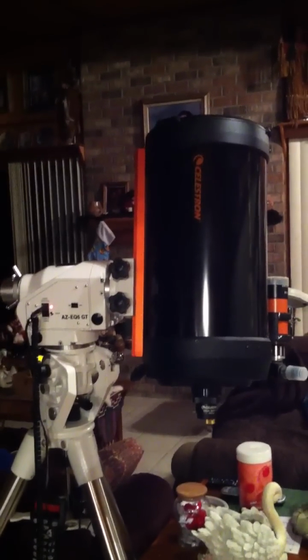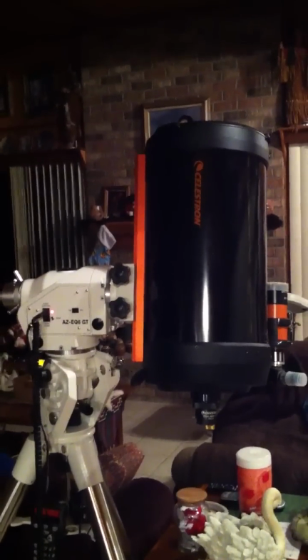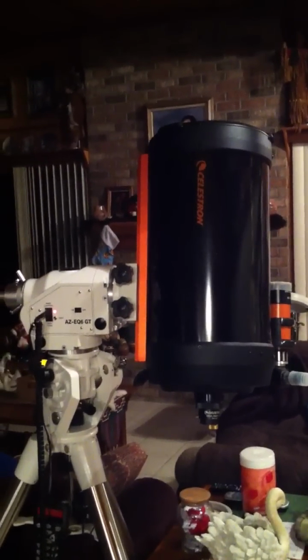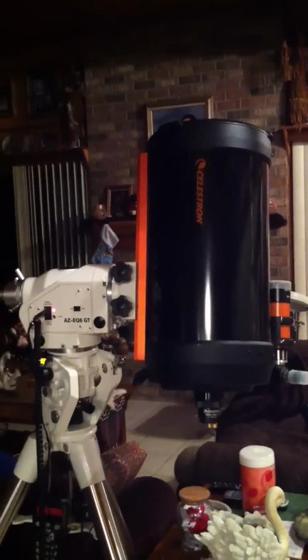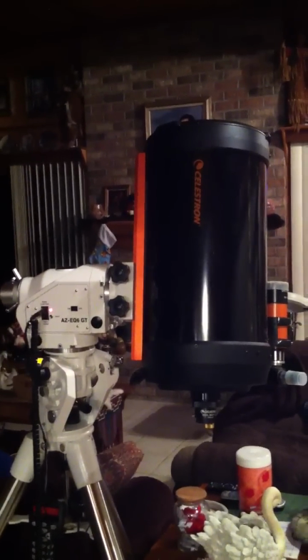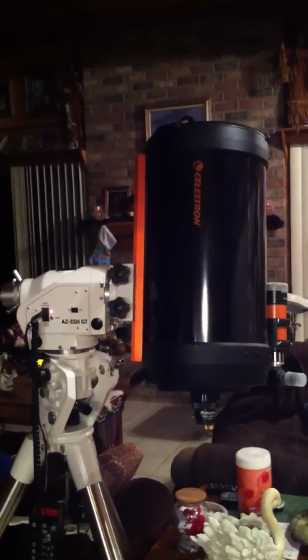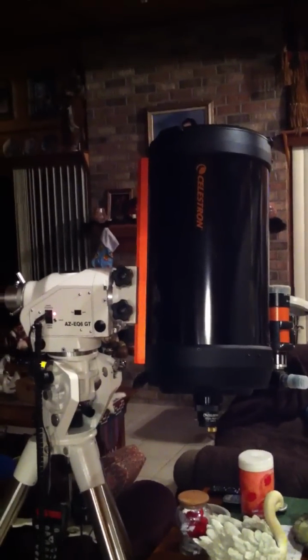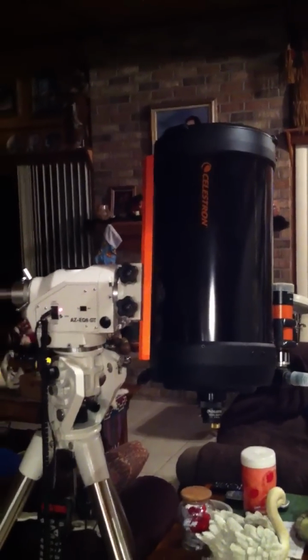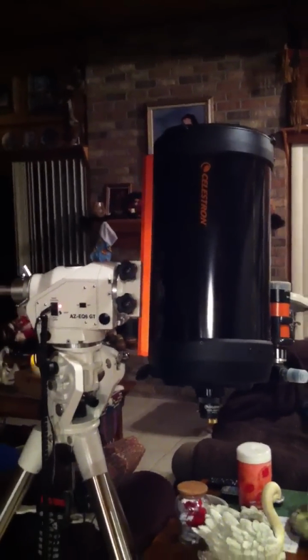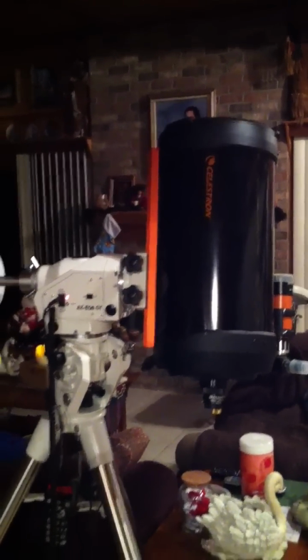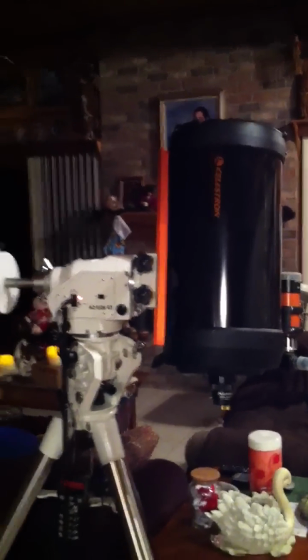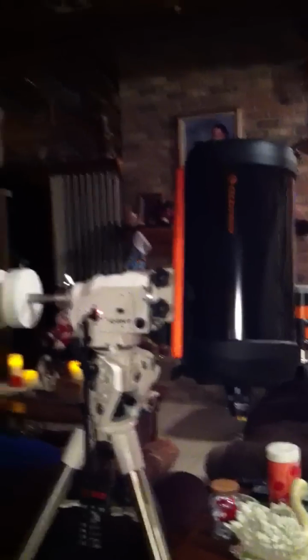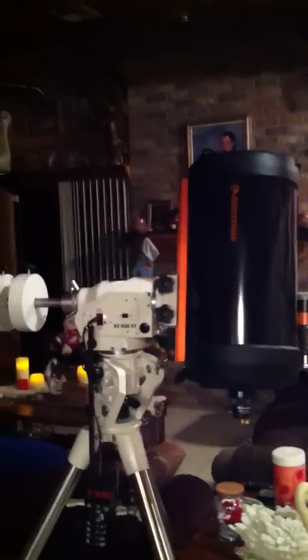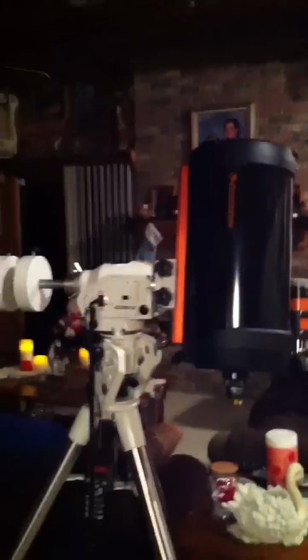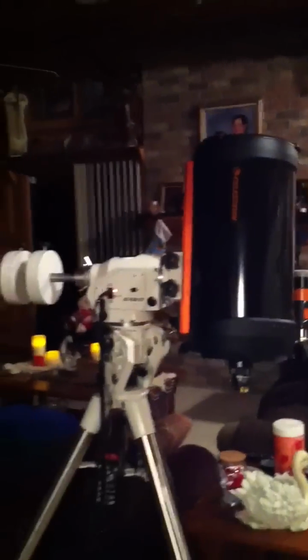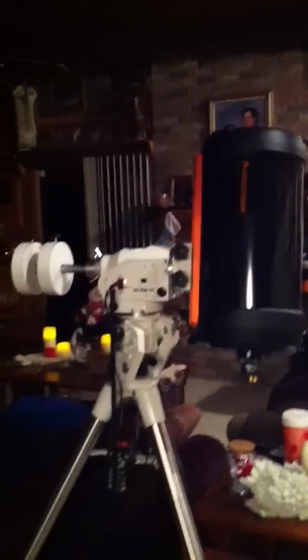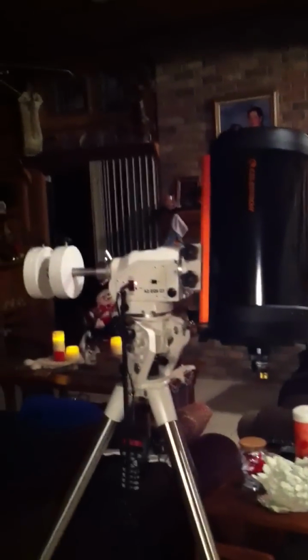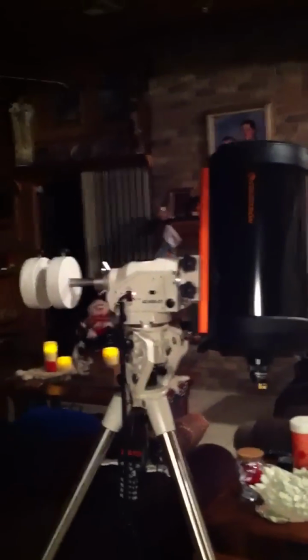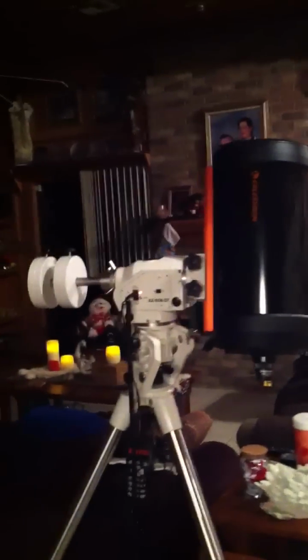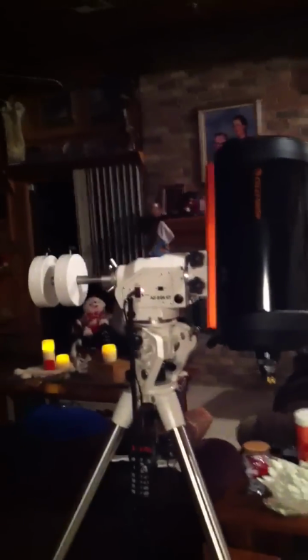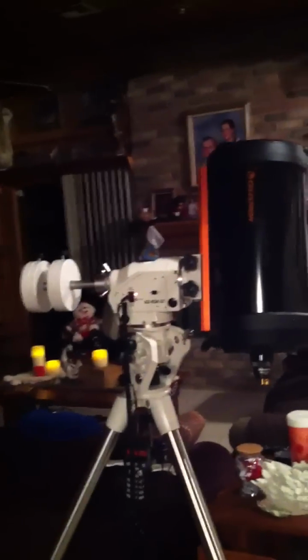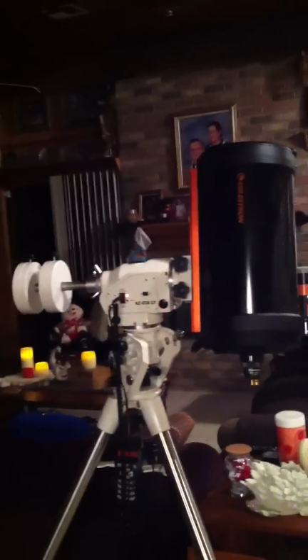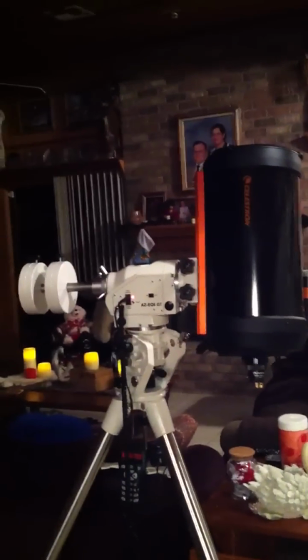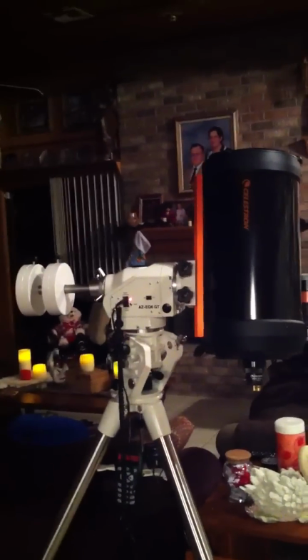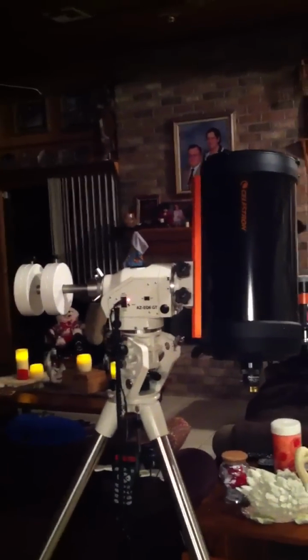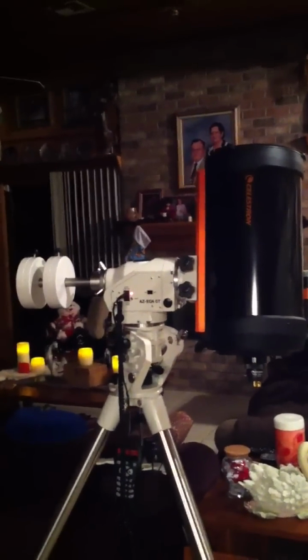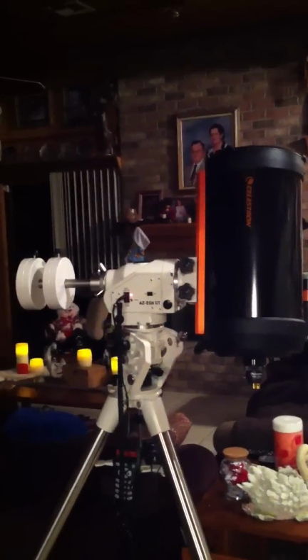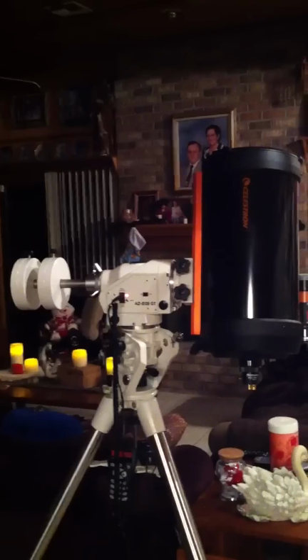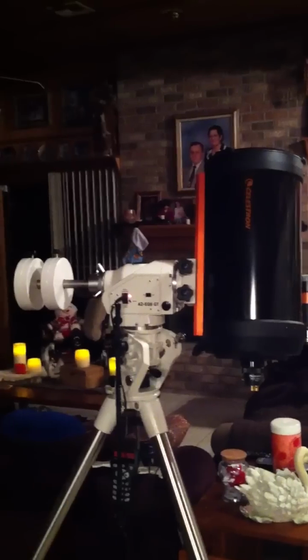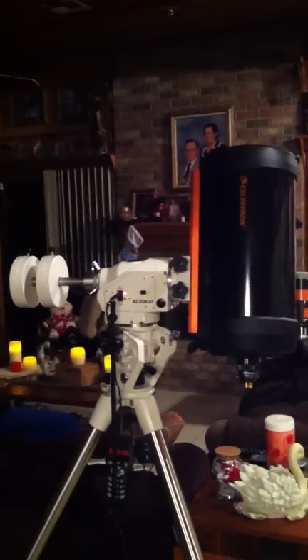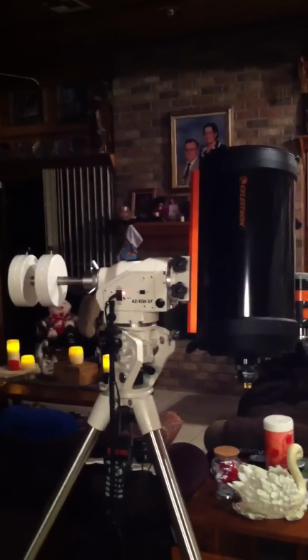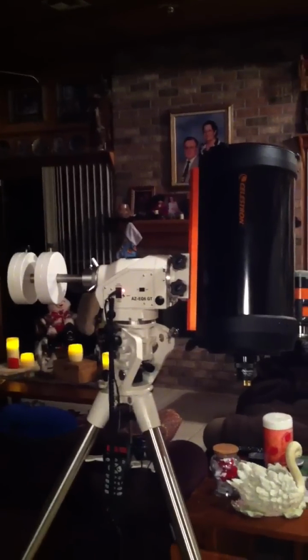At this time, I'm going to show the mount in its ALT-AZ mode.